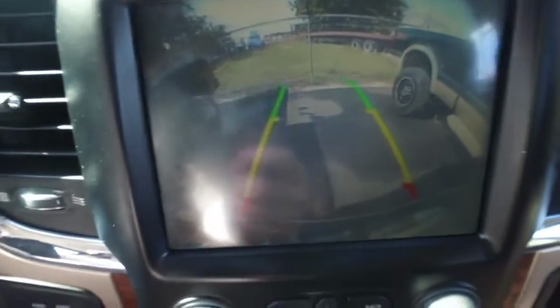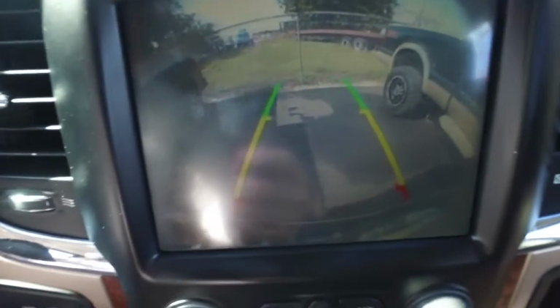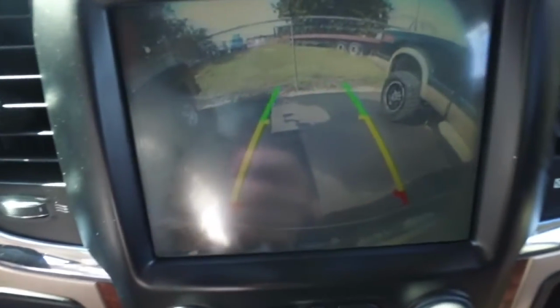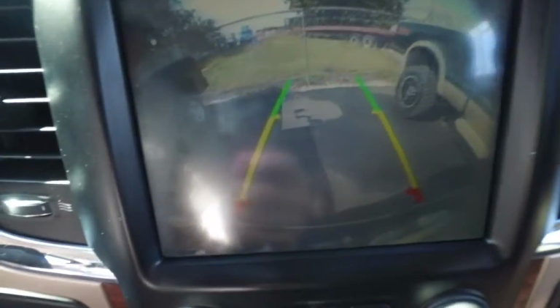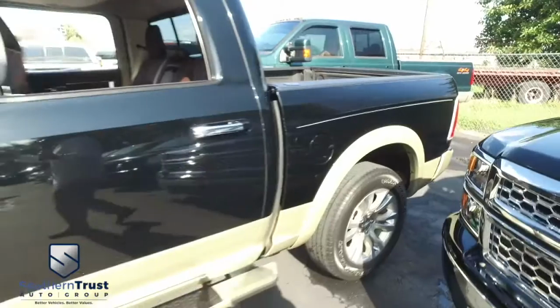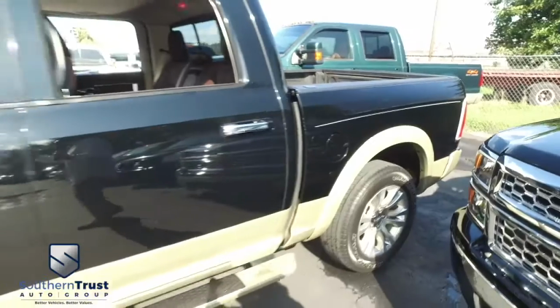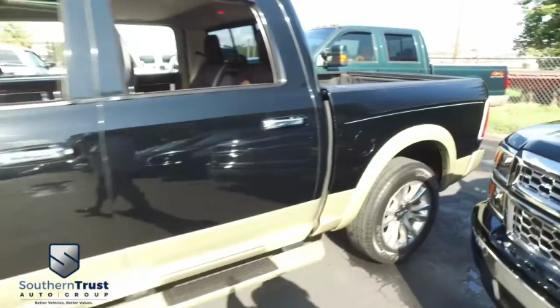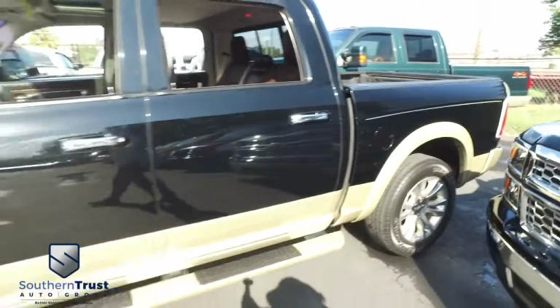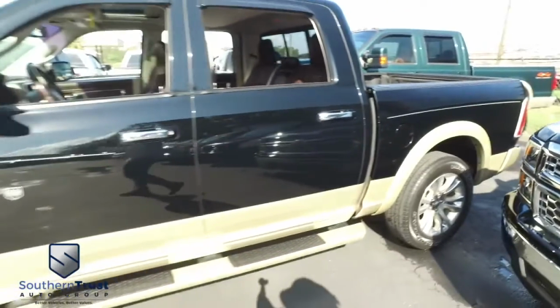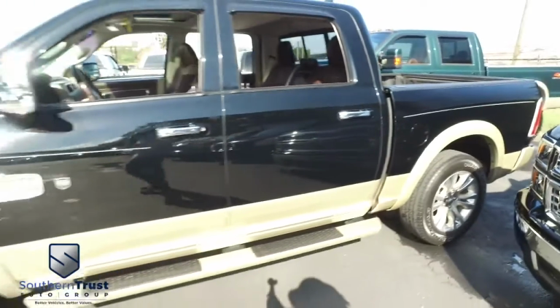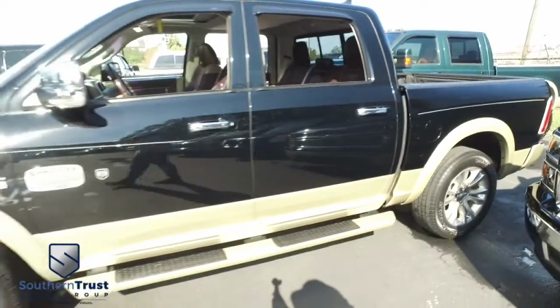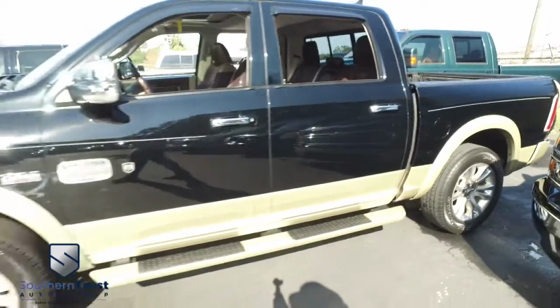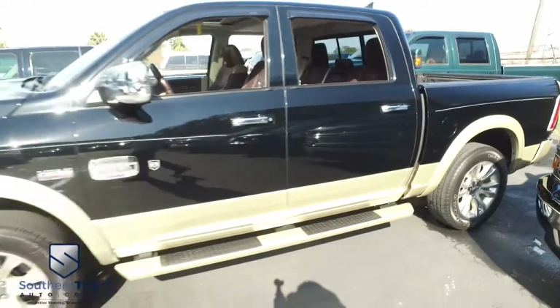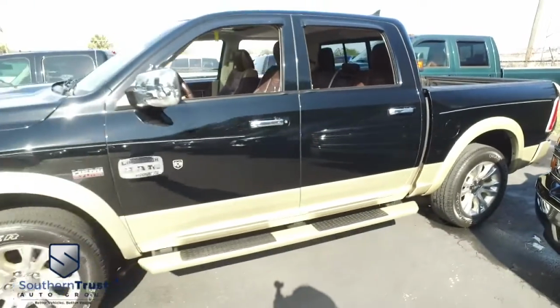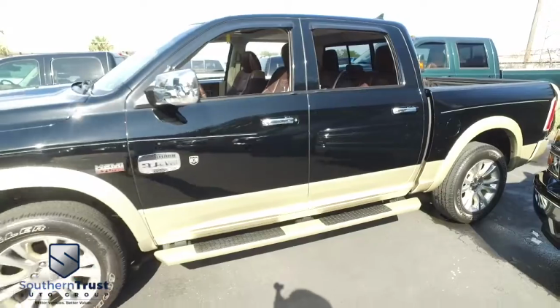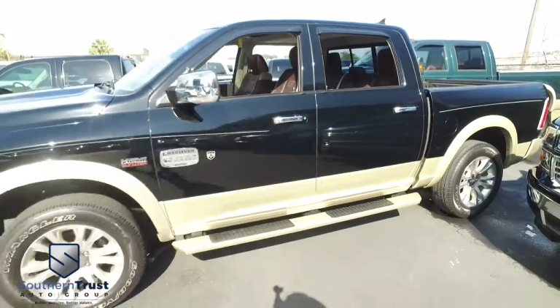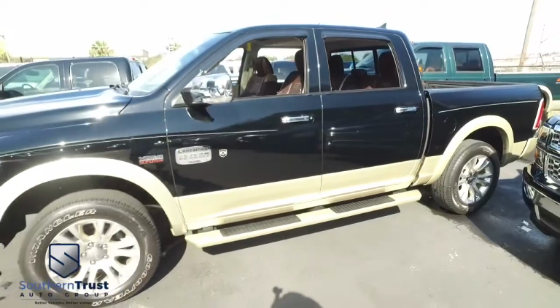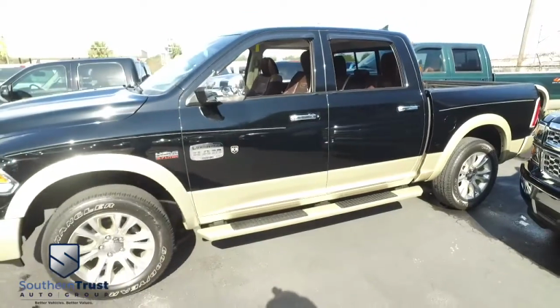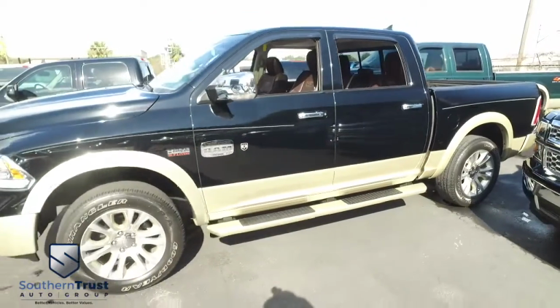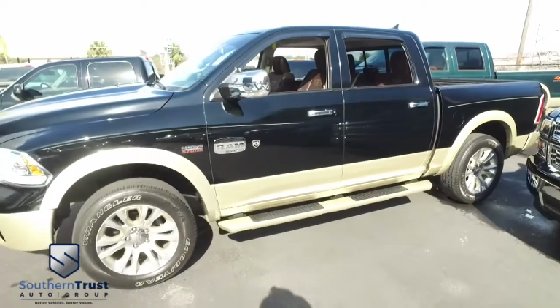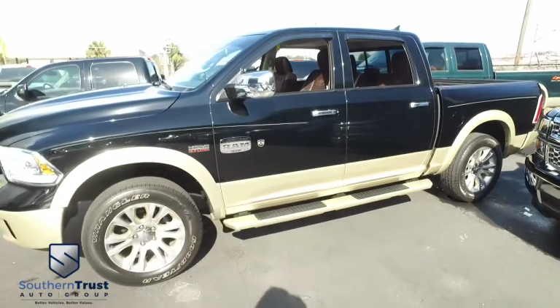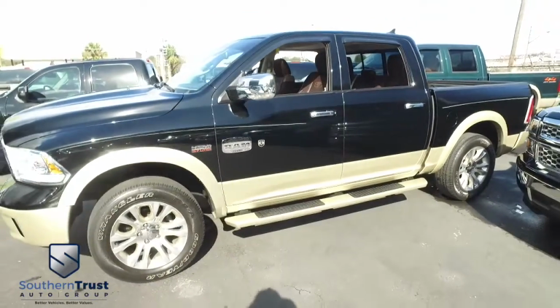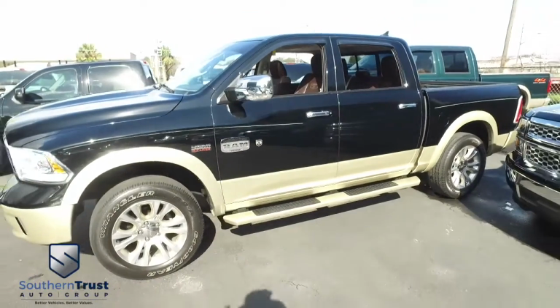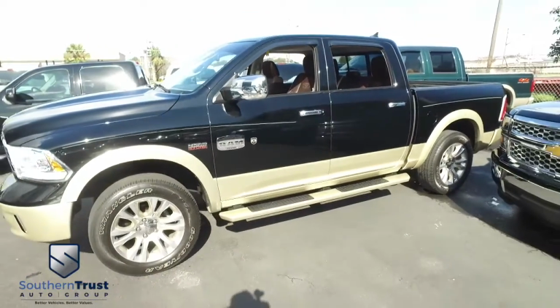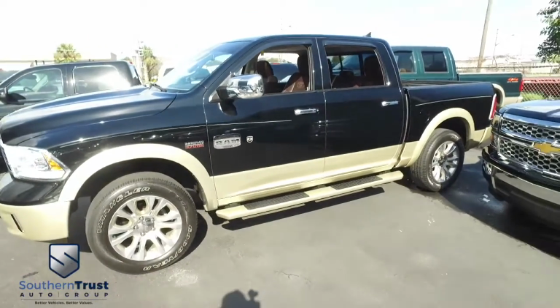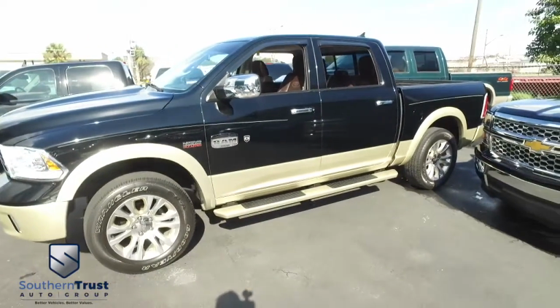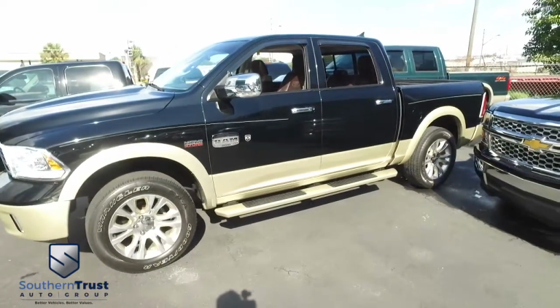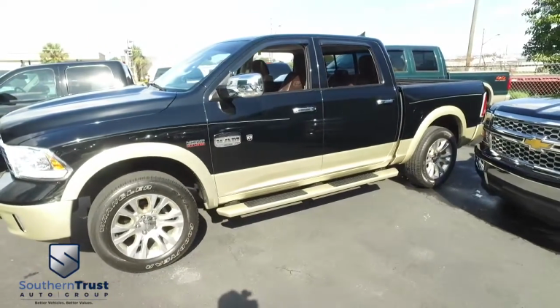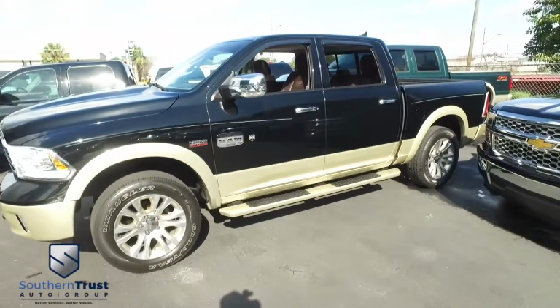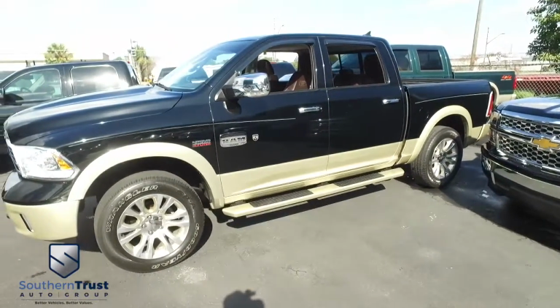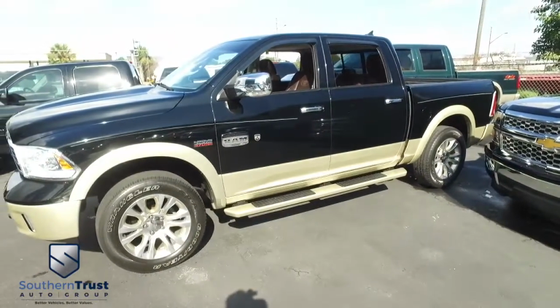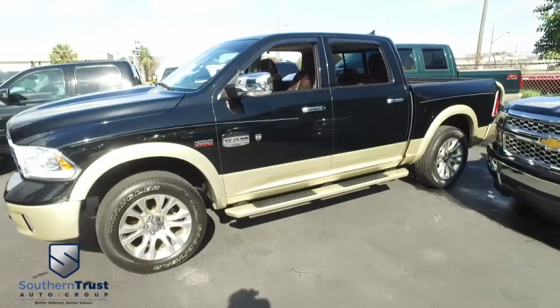Do not wait. Do not hesitate. Do not procrastinate. This beautiful Dodge Ram will not last long — call us now.